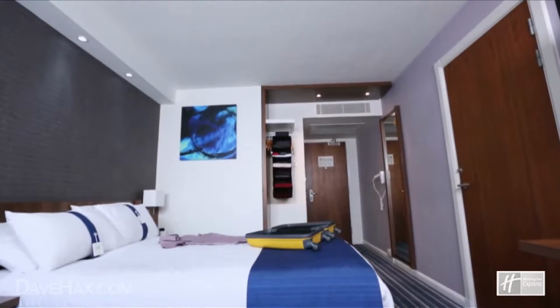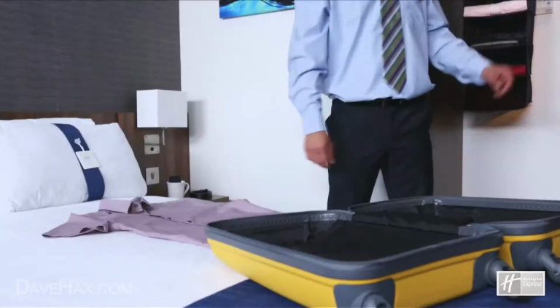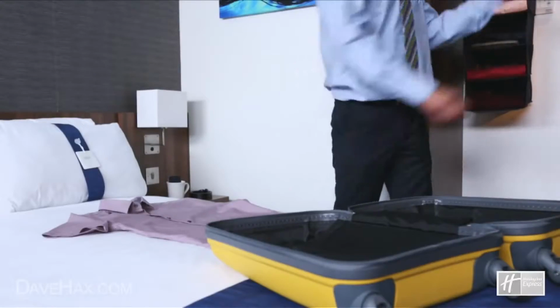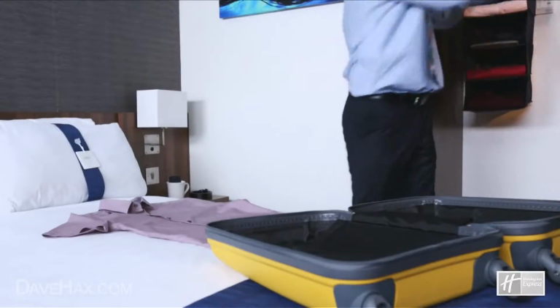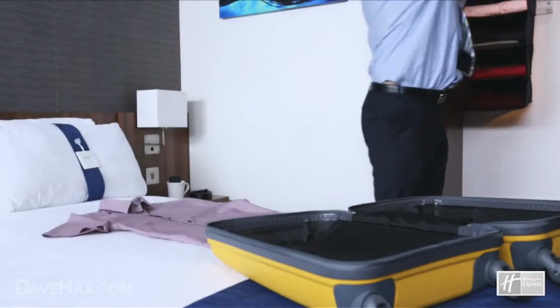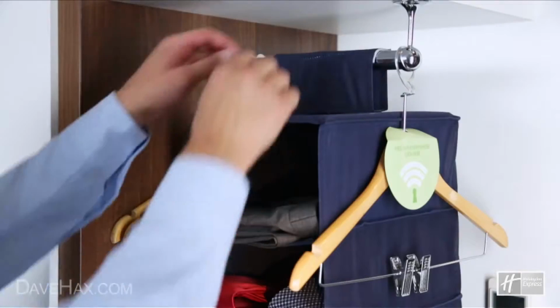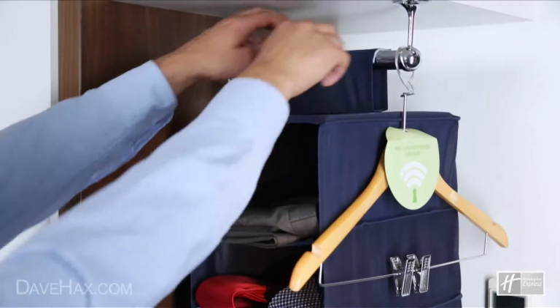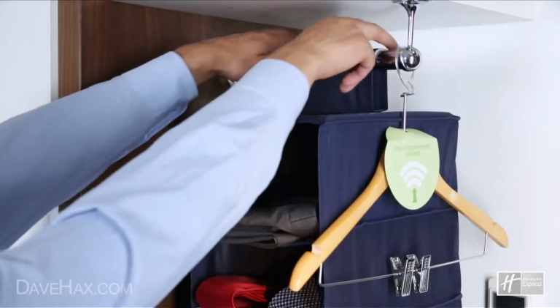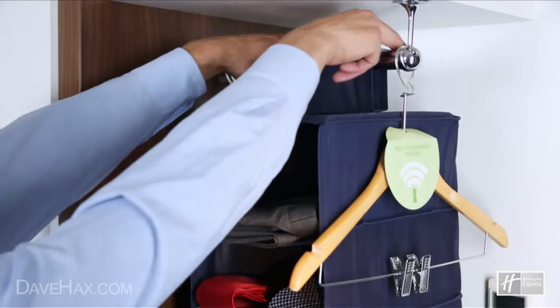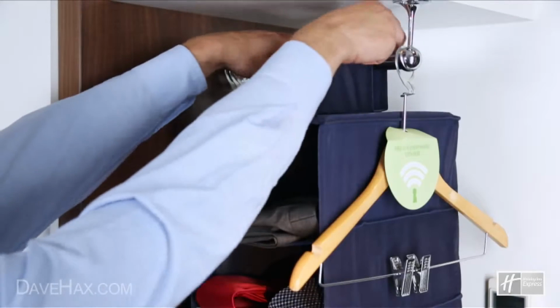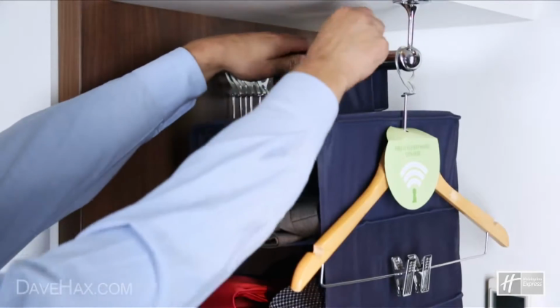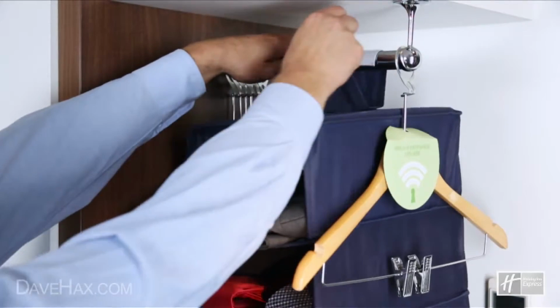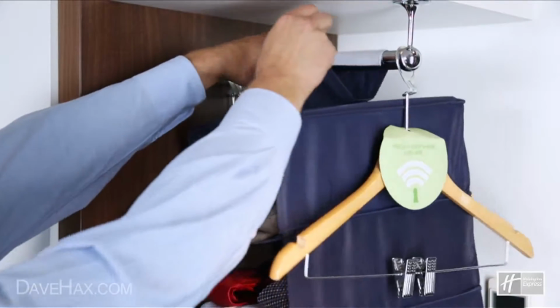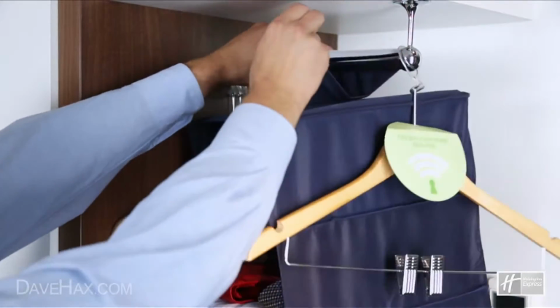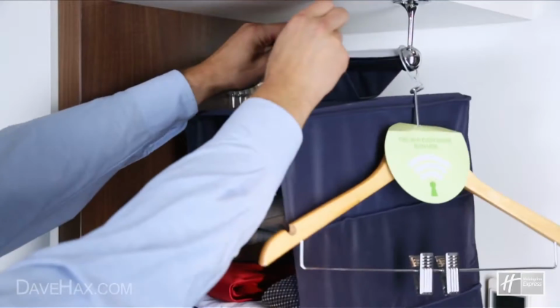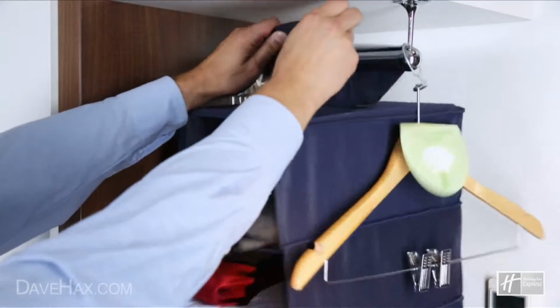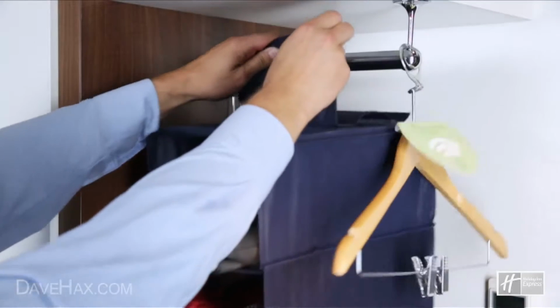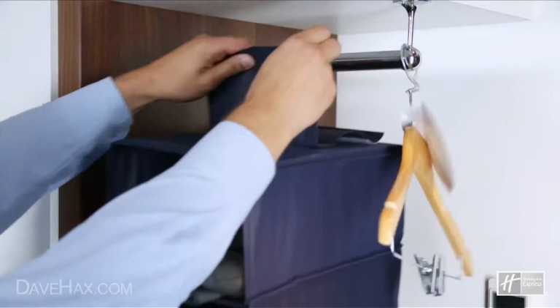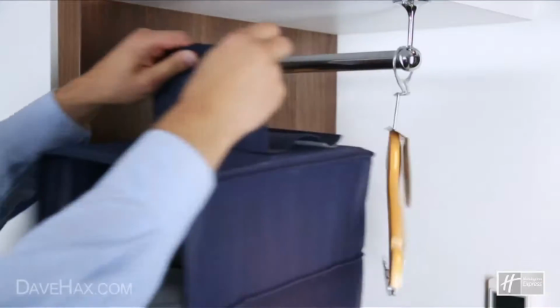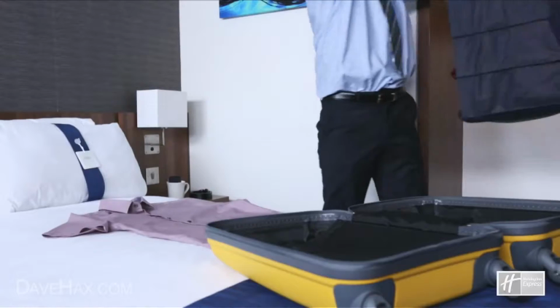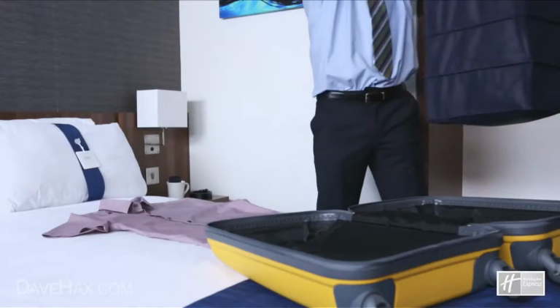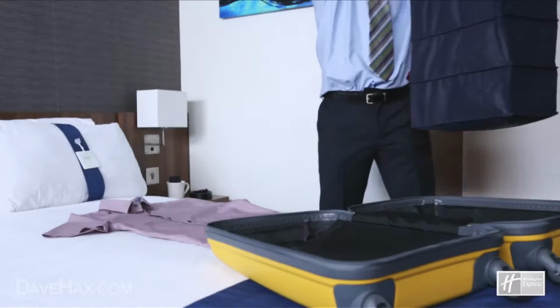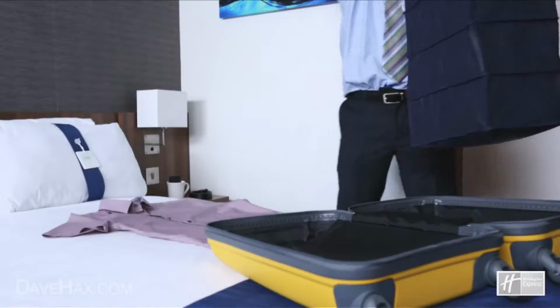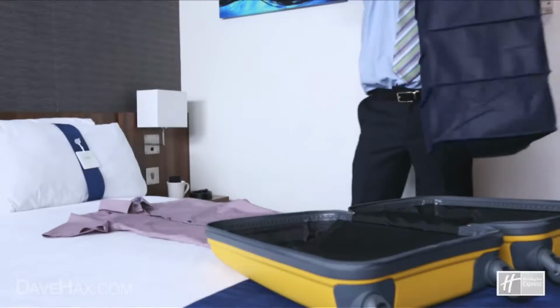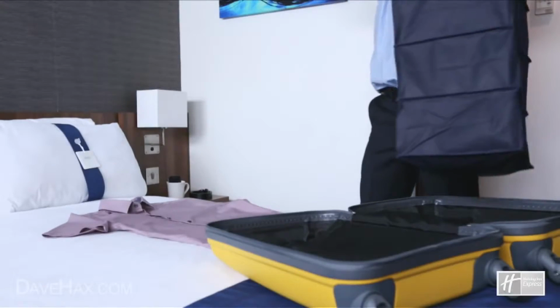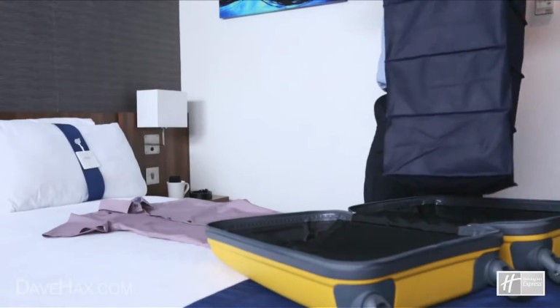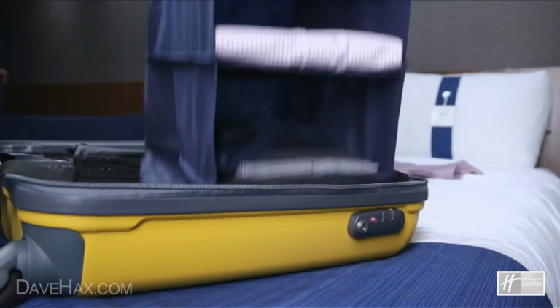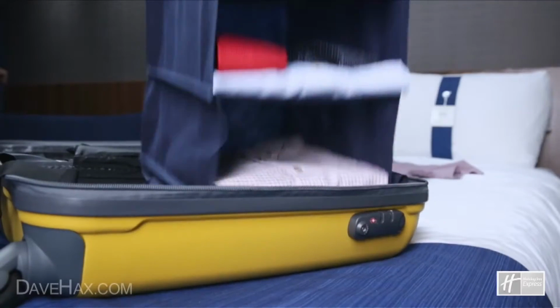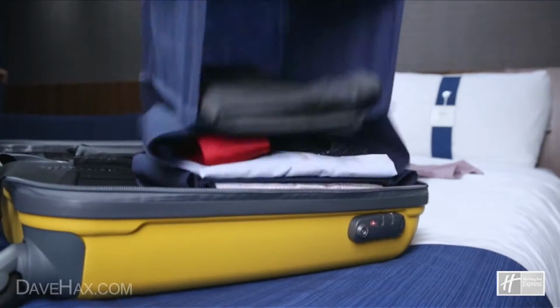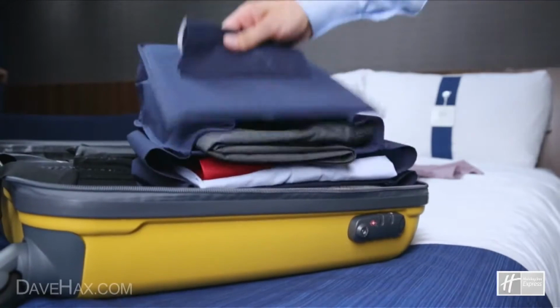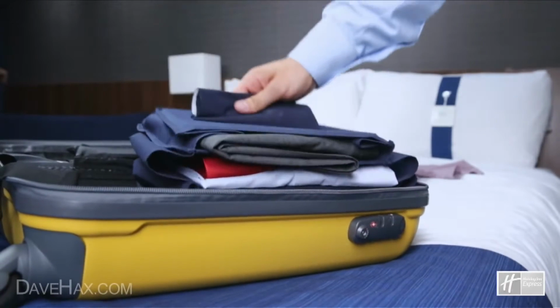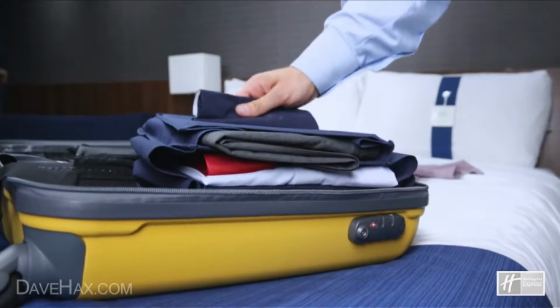Use portable hanging shelves to save on packing time. For frequent travellers, these can be pre-packed for that last minute business trip.